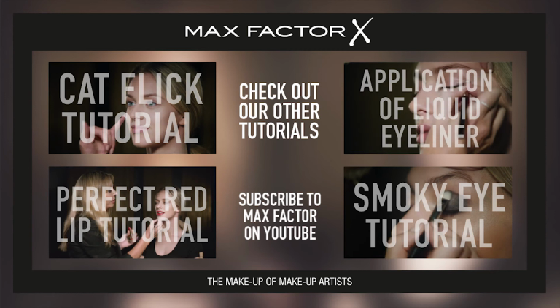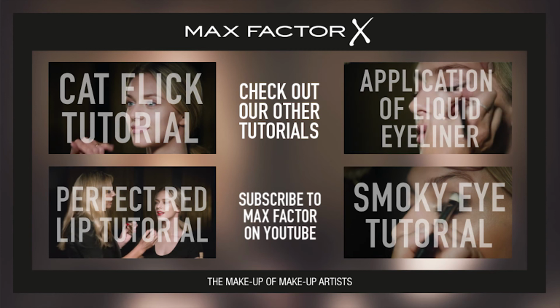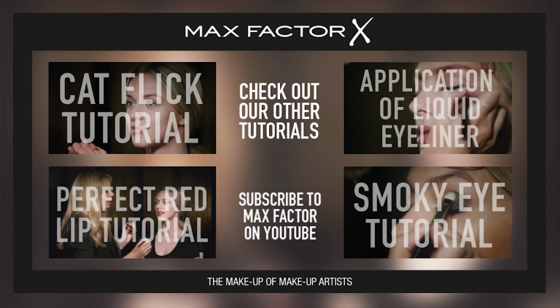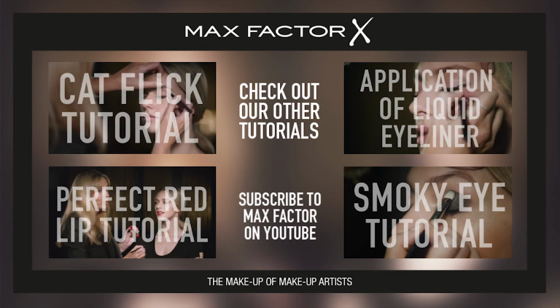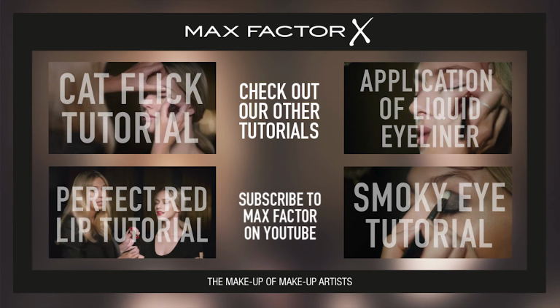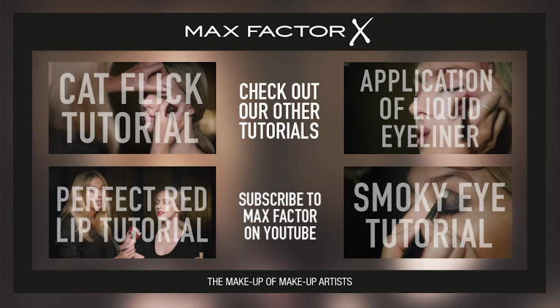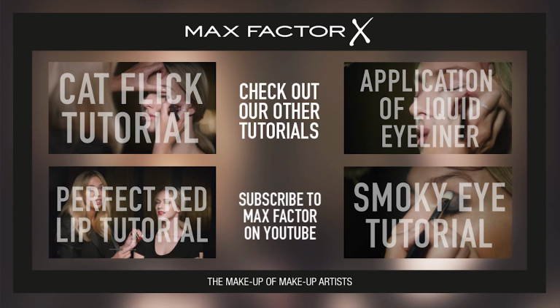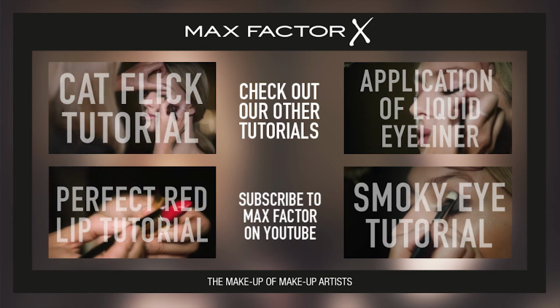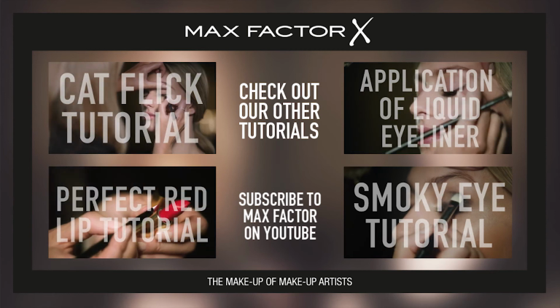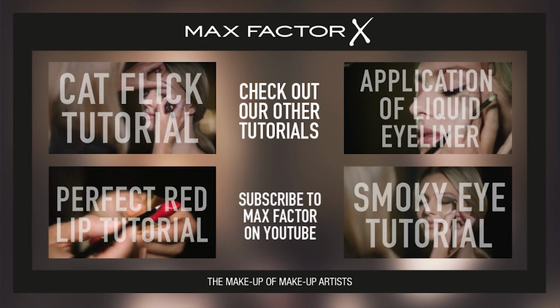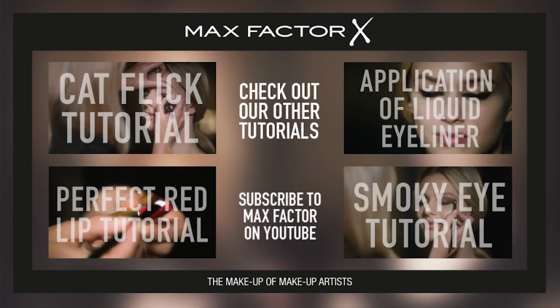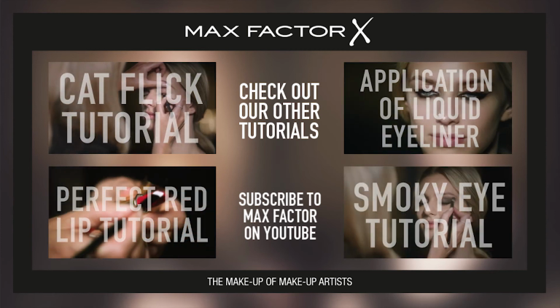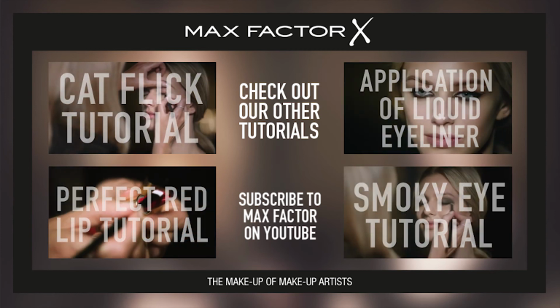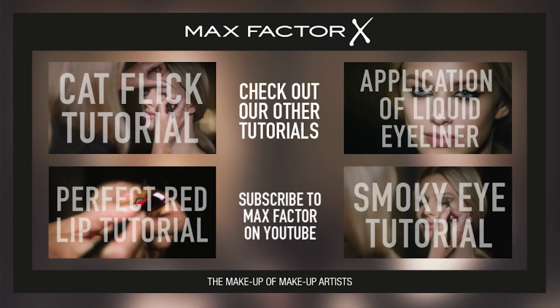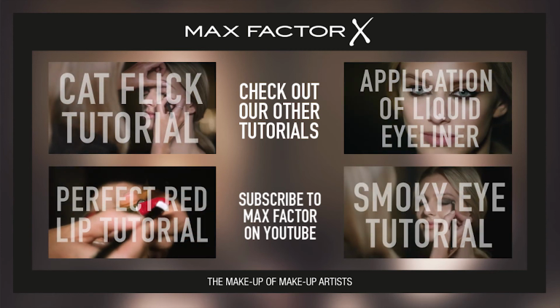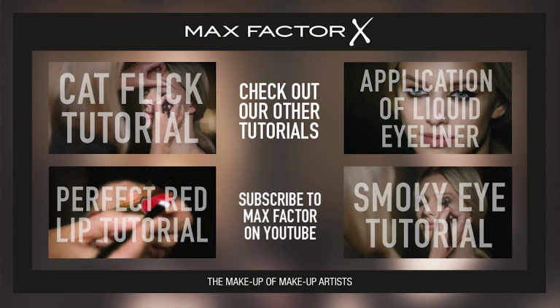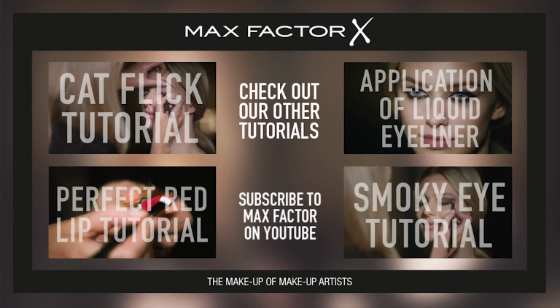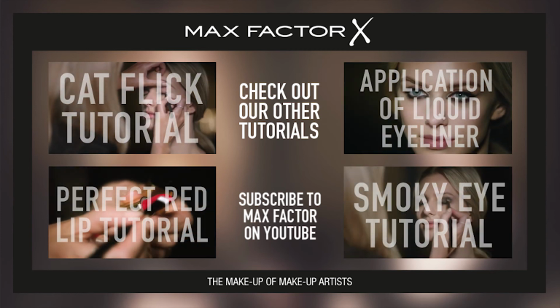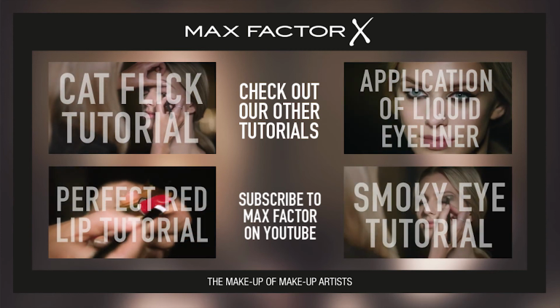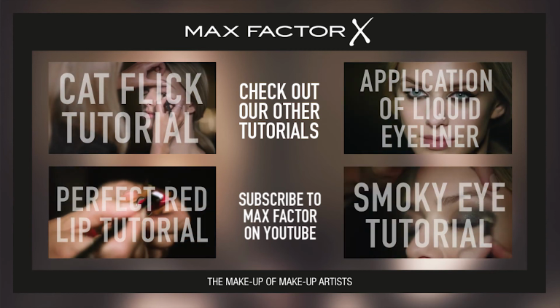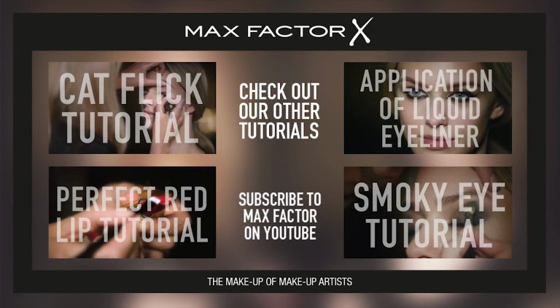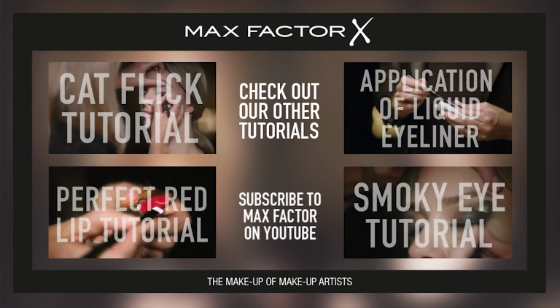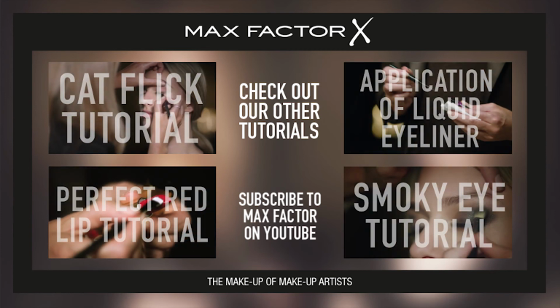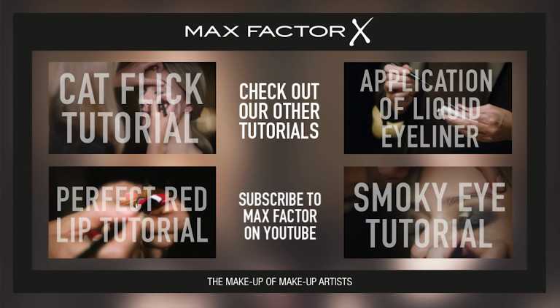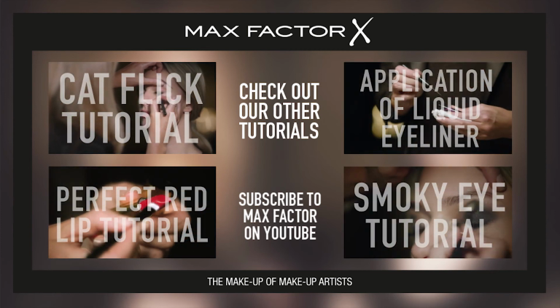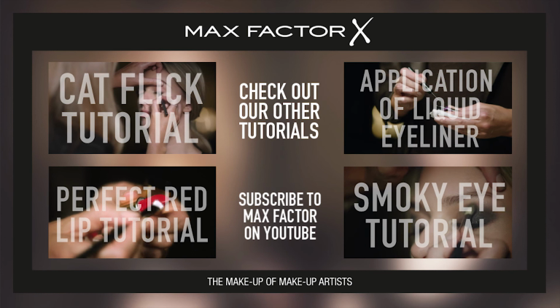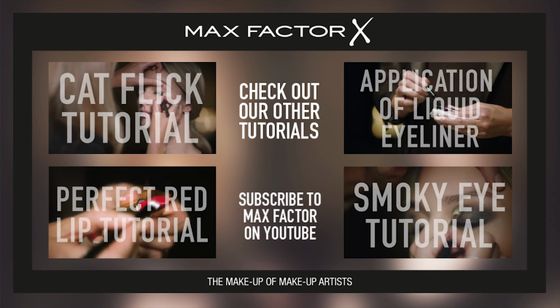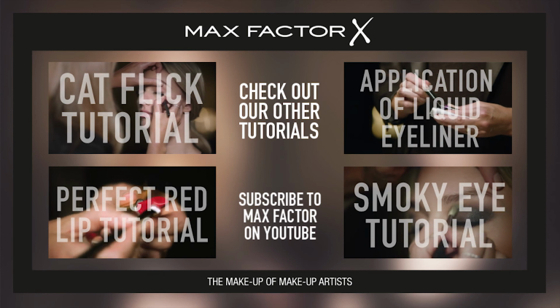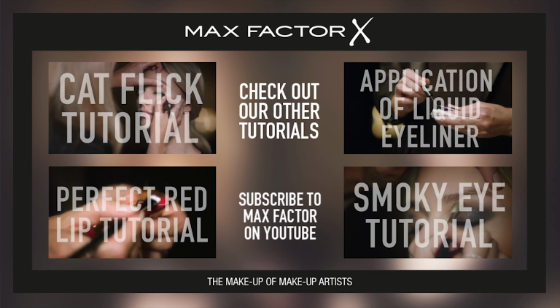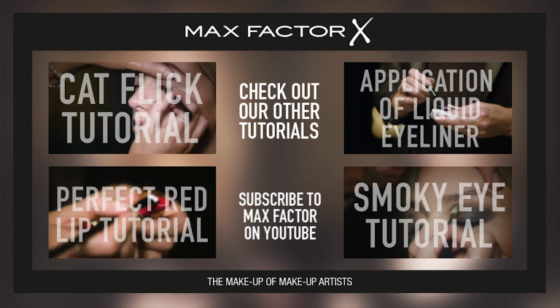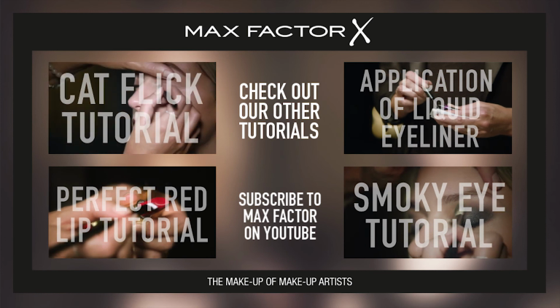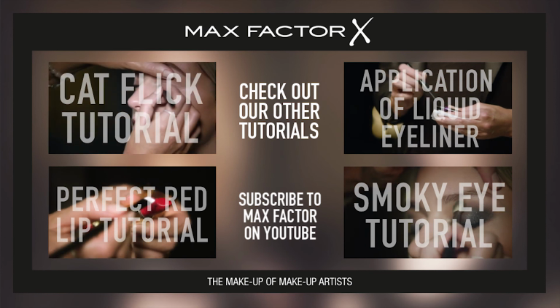Find out how to make your eyes stand out in a crowd with the Feline Cat Flick. Check out the other tutorials.